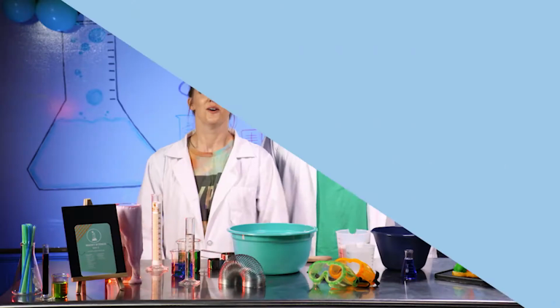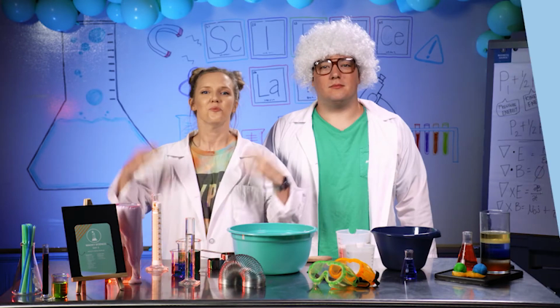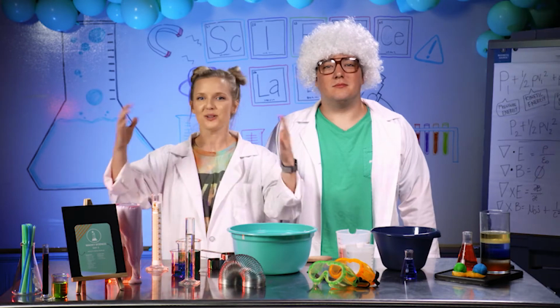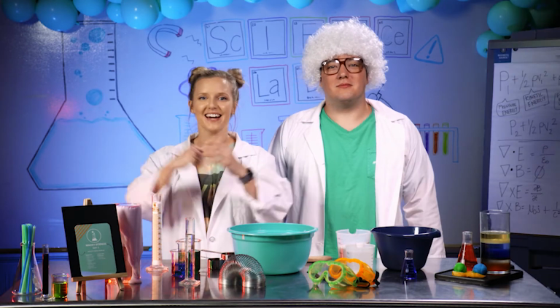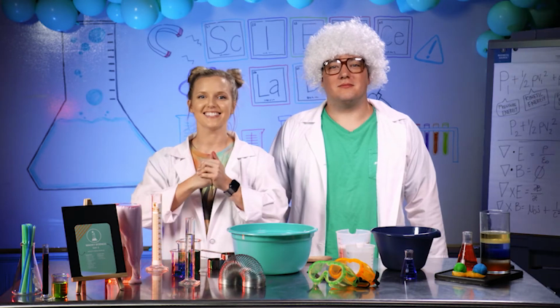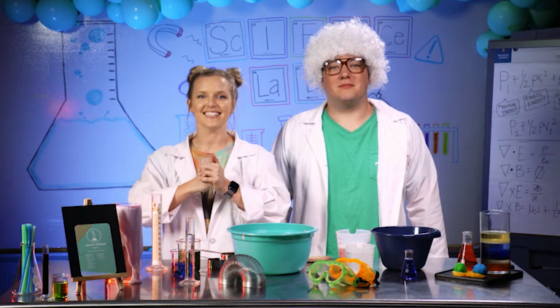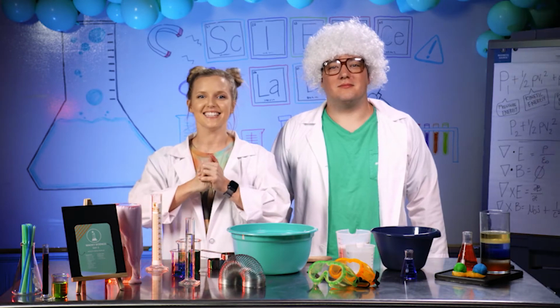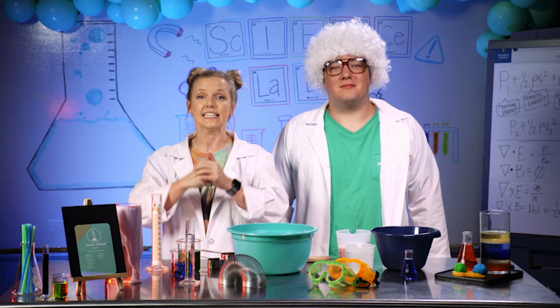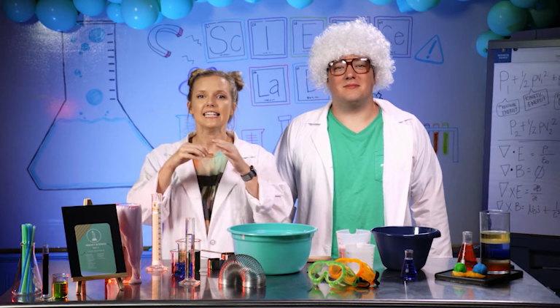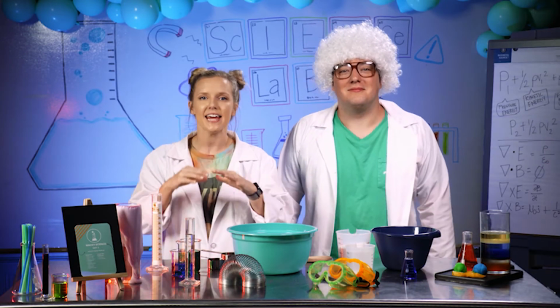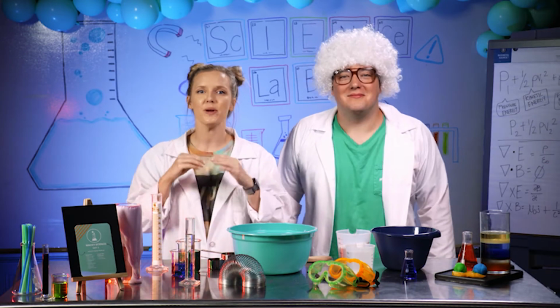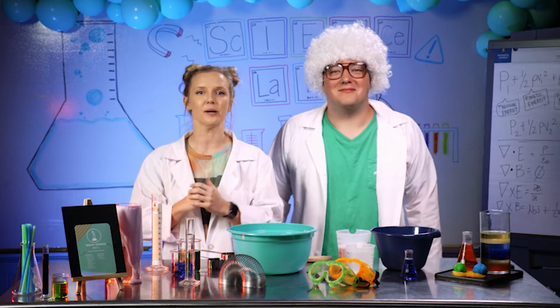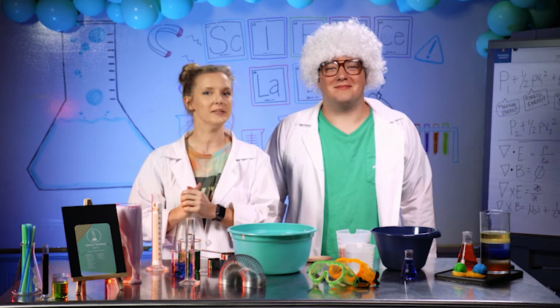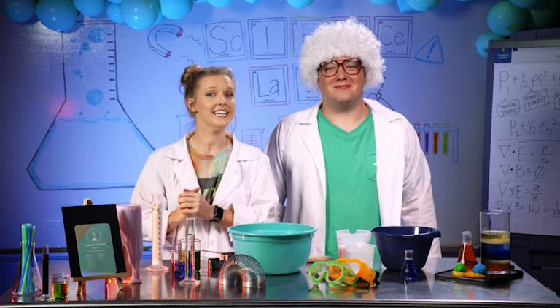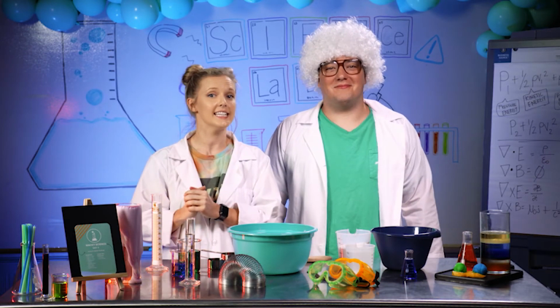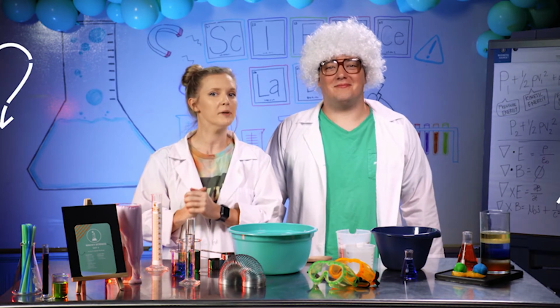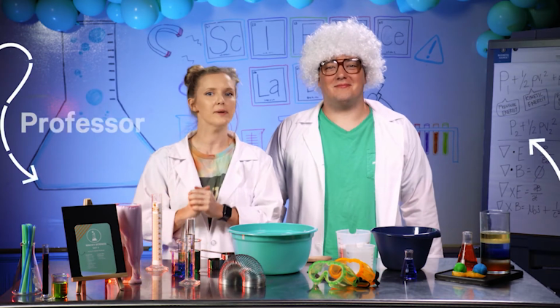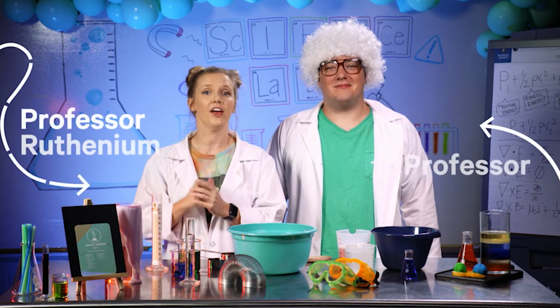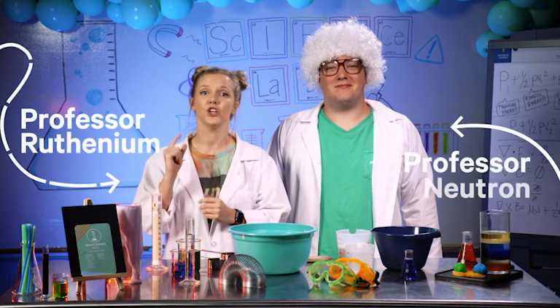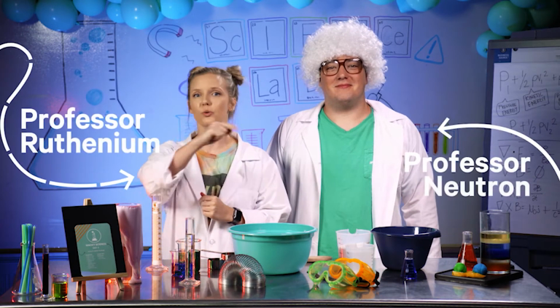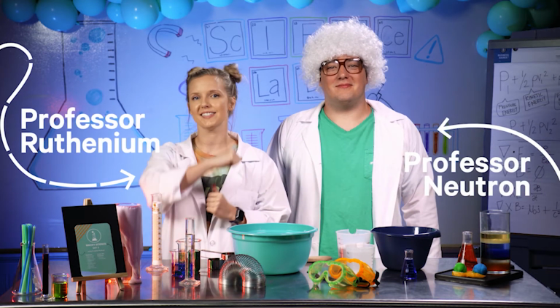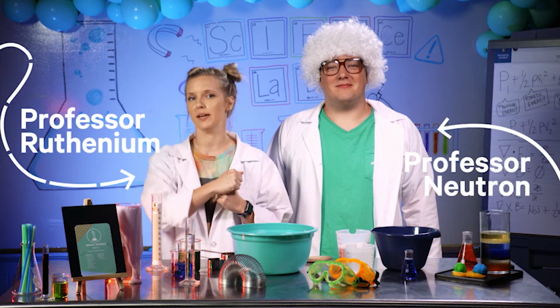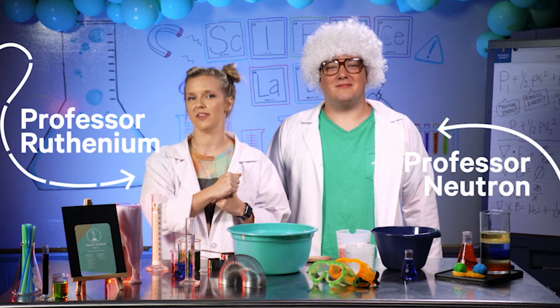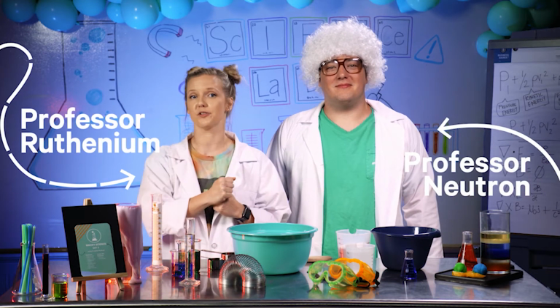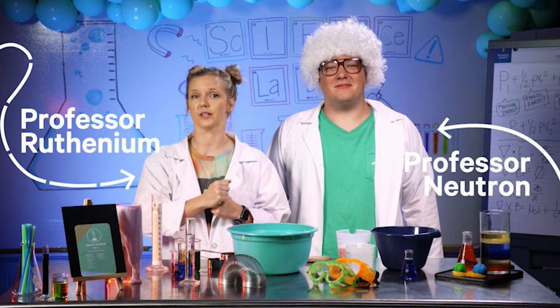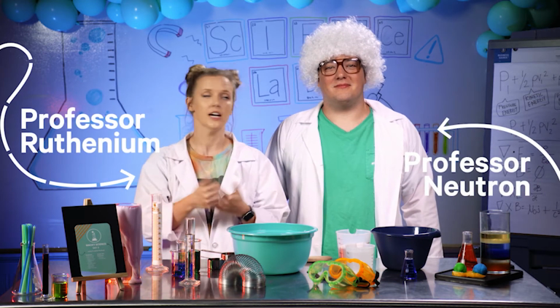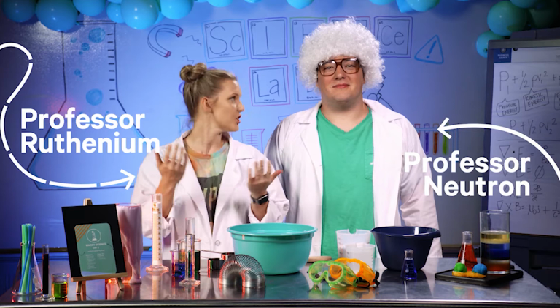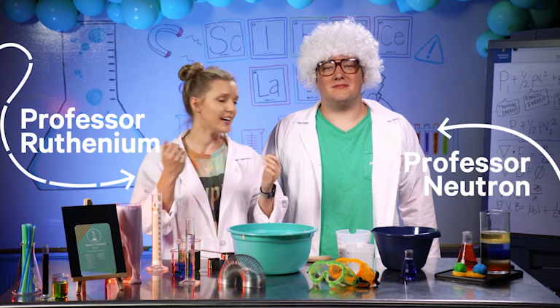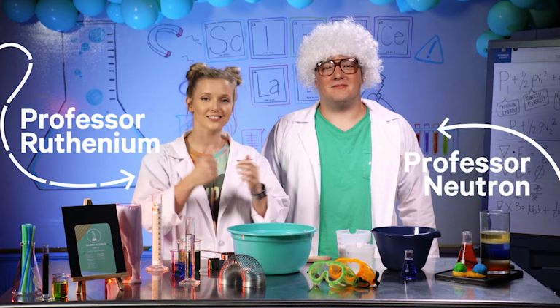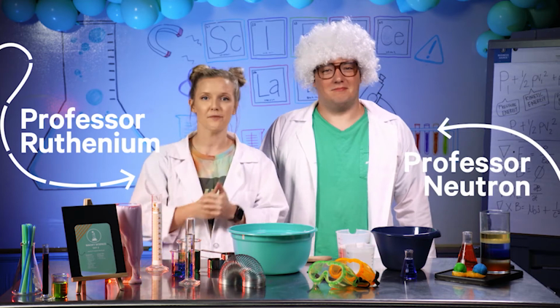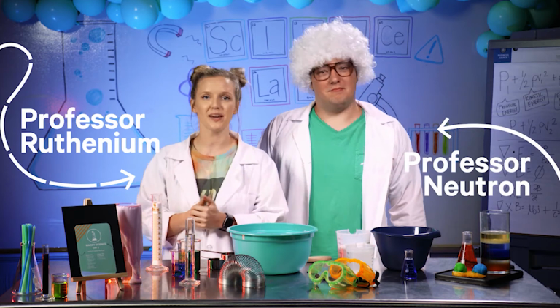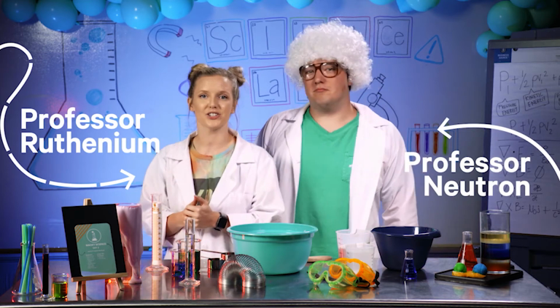Welcome back, scientists! Today we are completing an experiment that you will get to play with afterwards, just like our slime from yesterday.